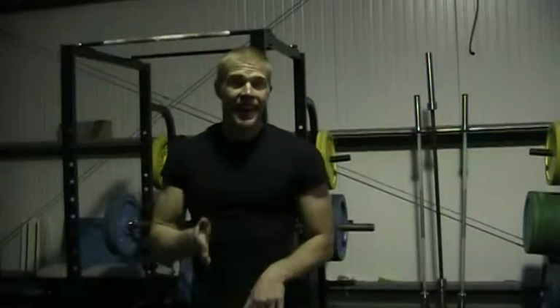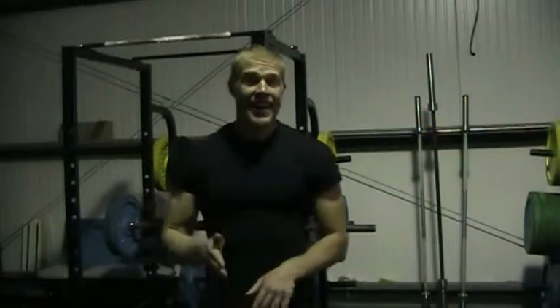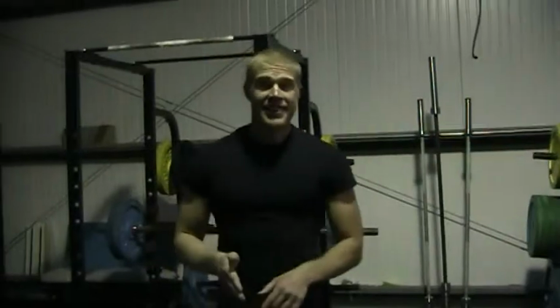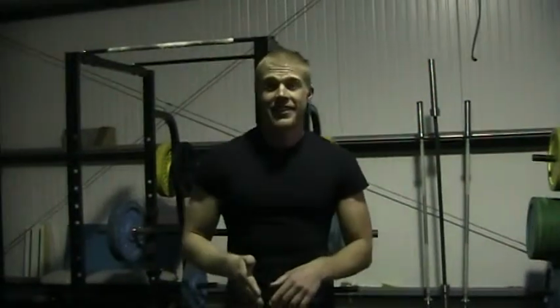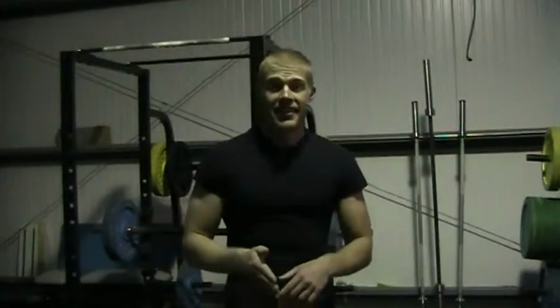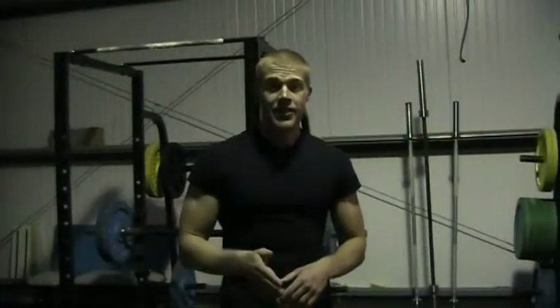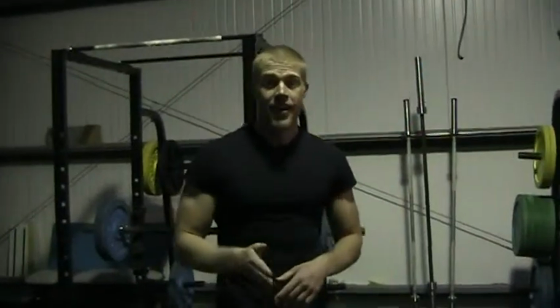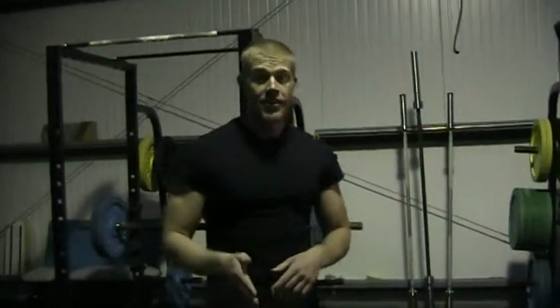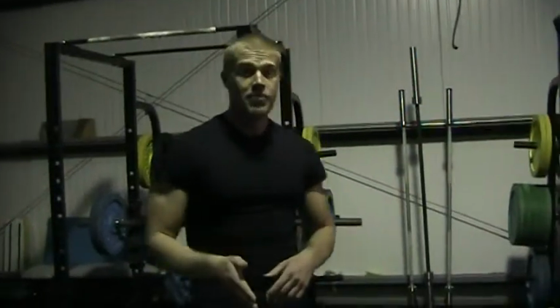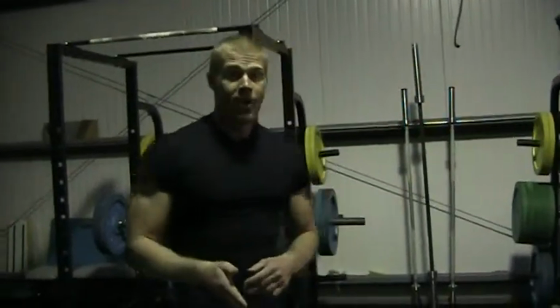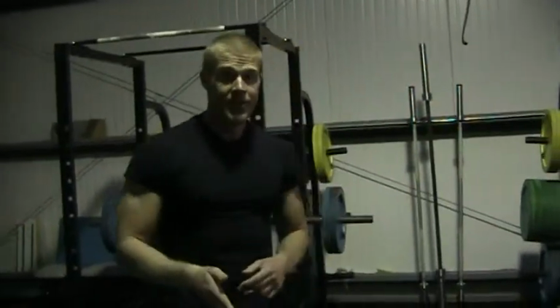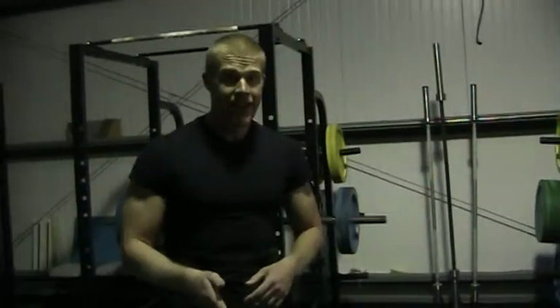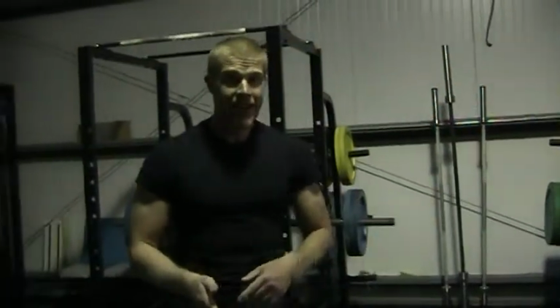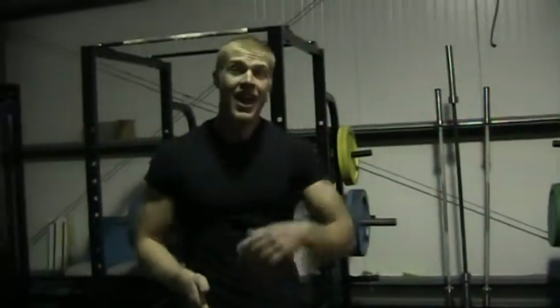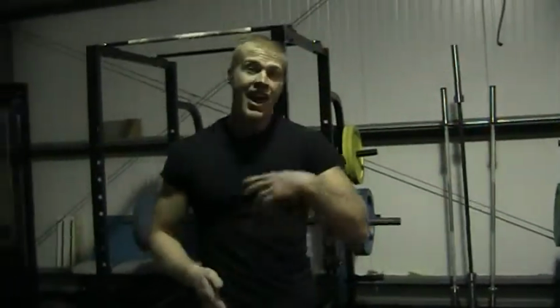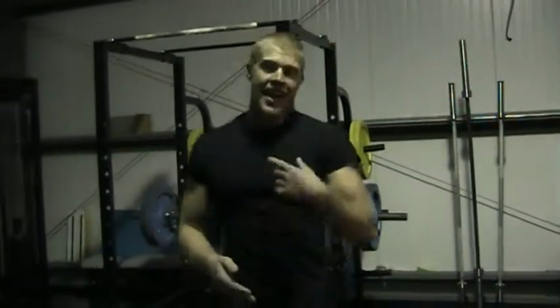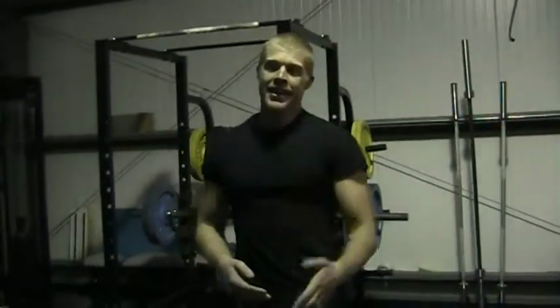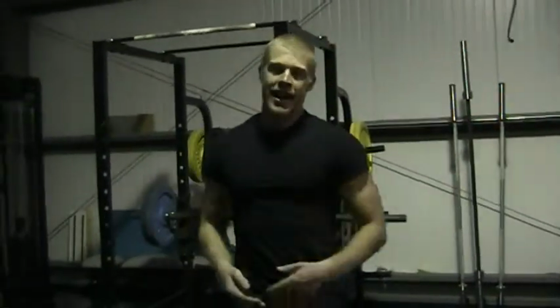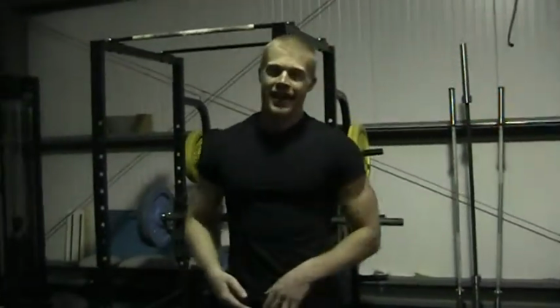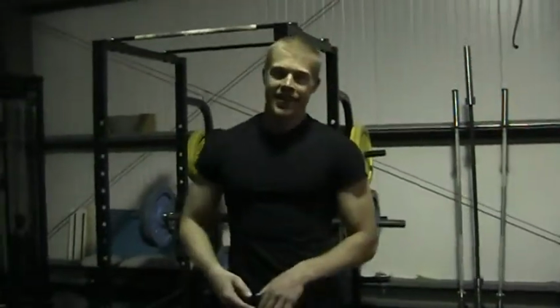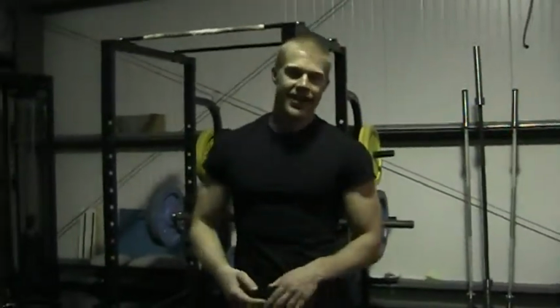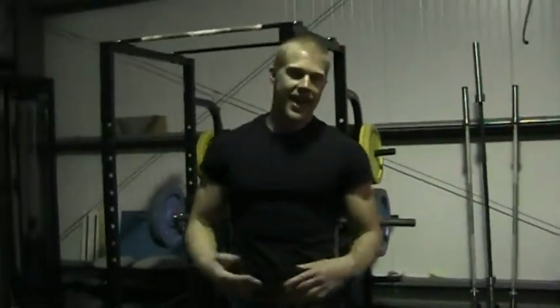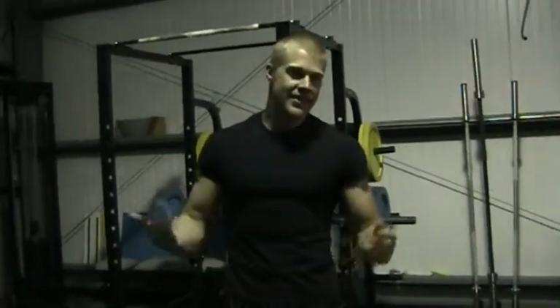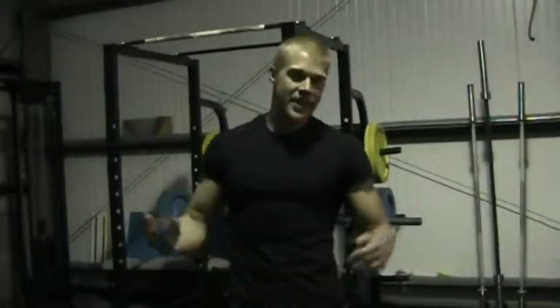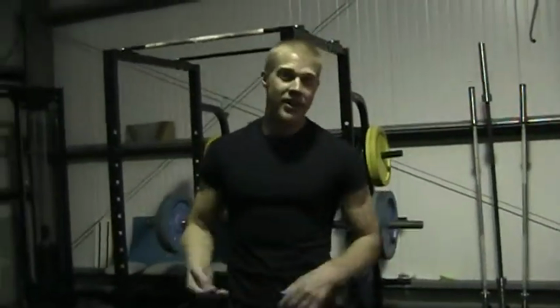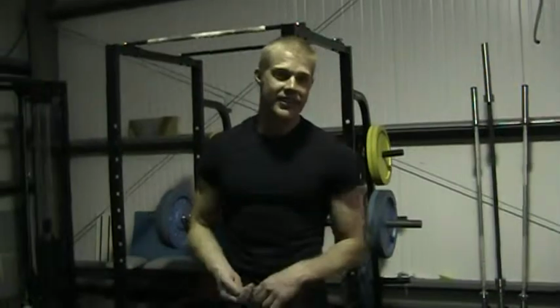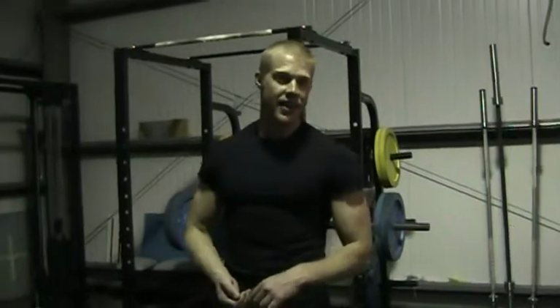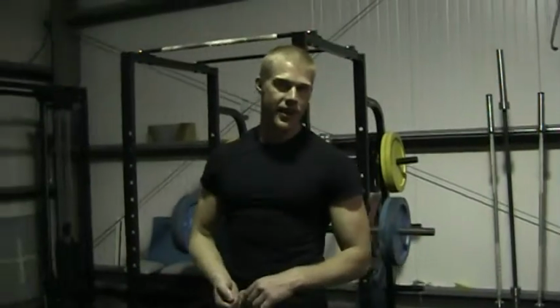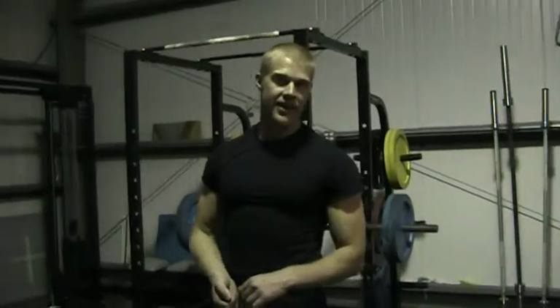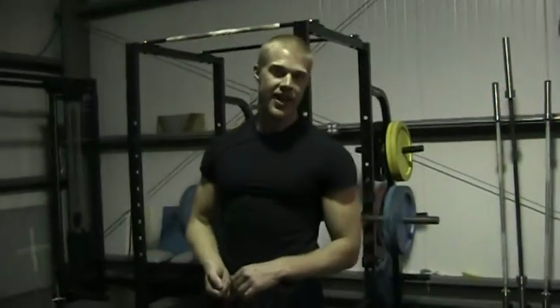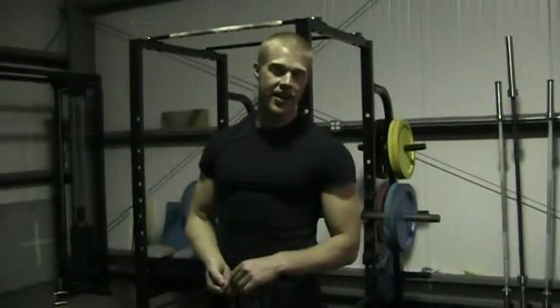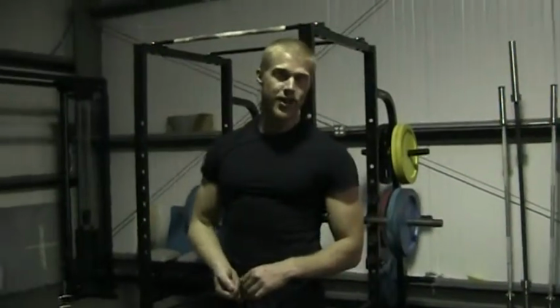Hey guys, I just got done trying a new pull-up circuit and I thought, hey, since I'm already tired why not try another one?